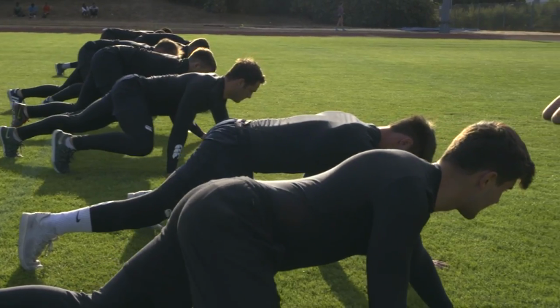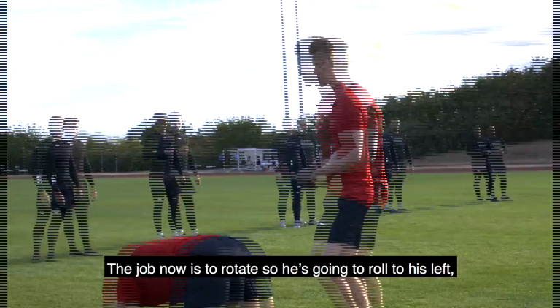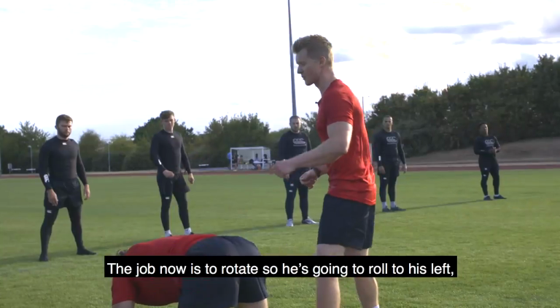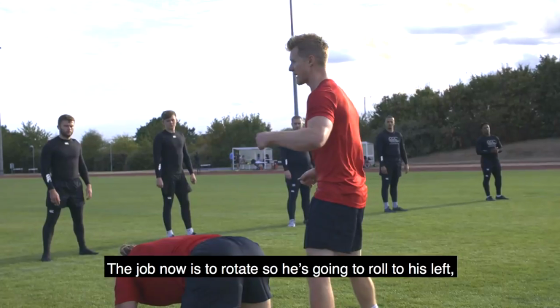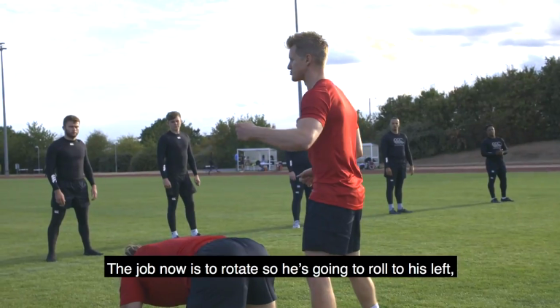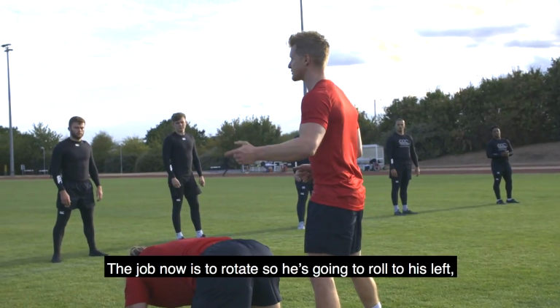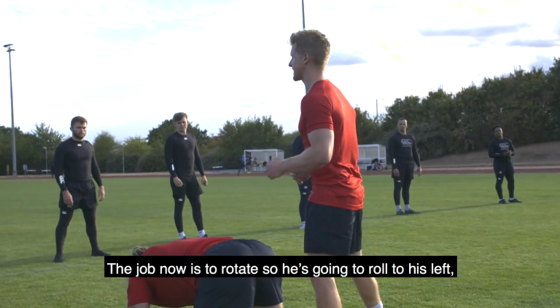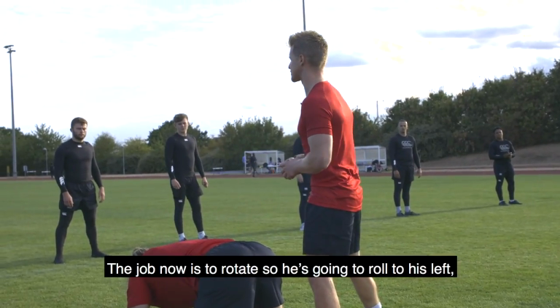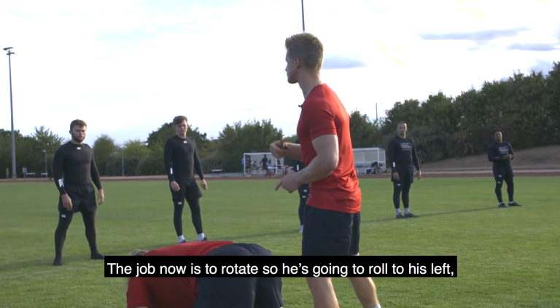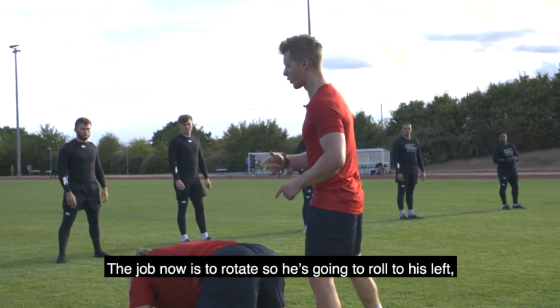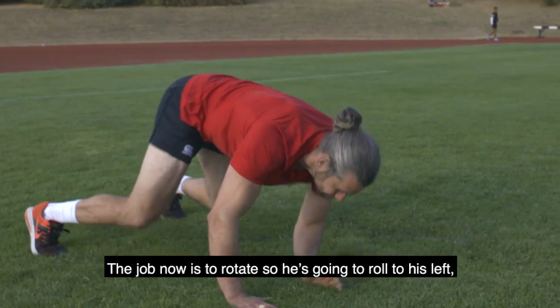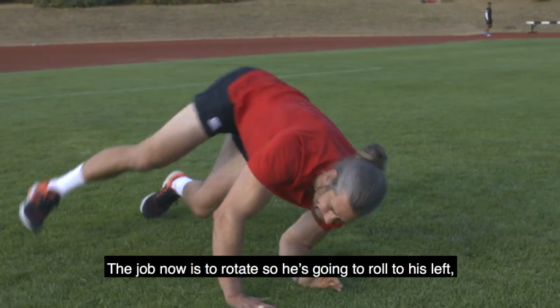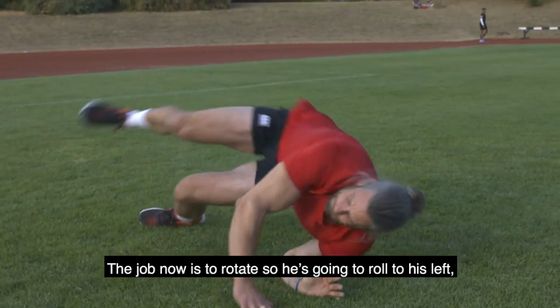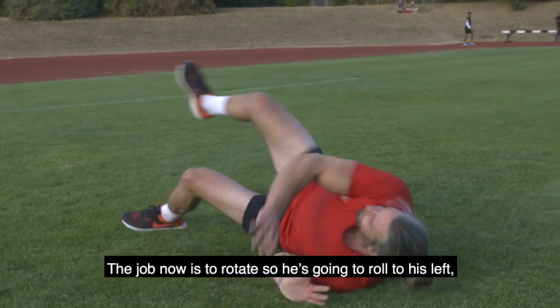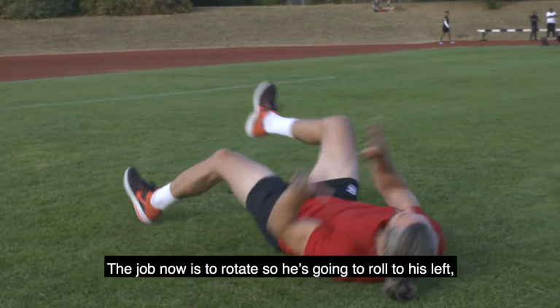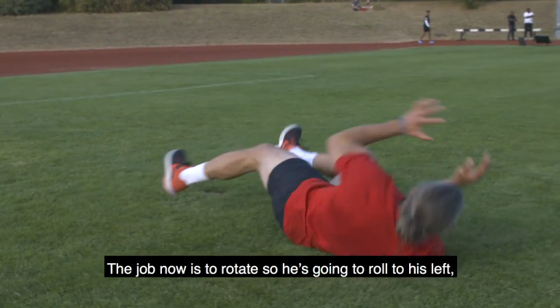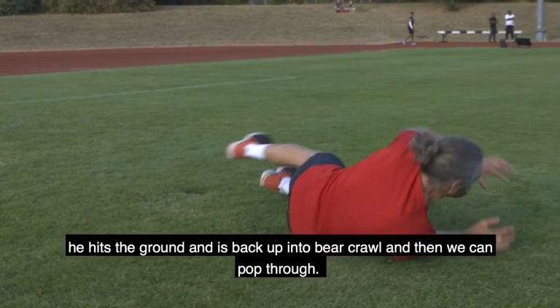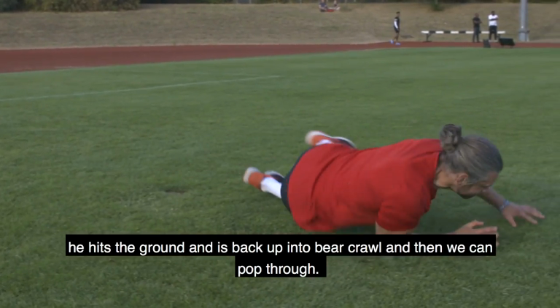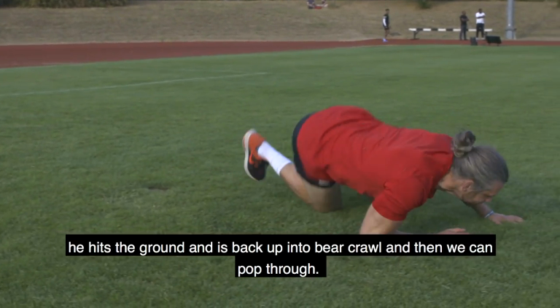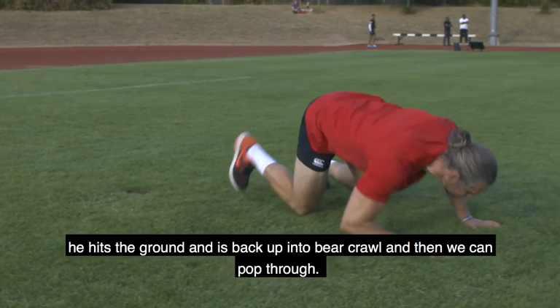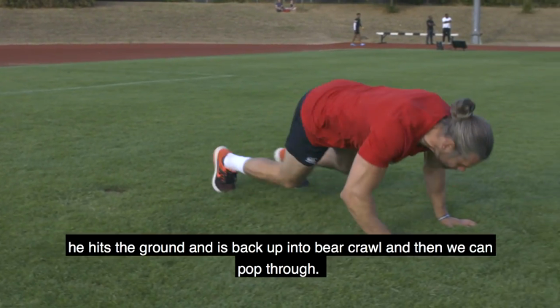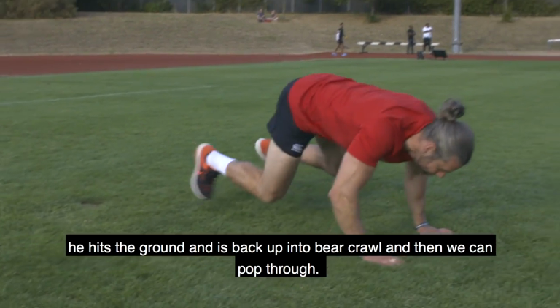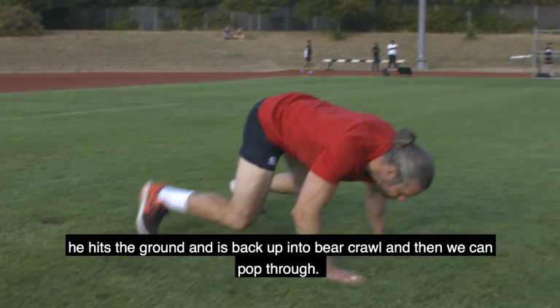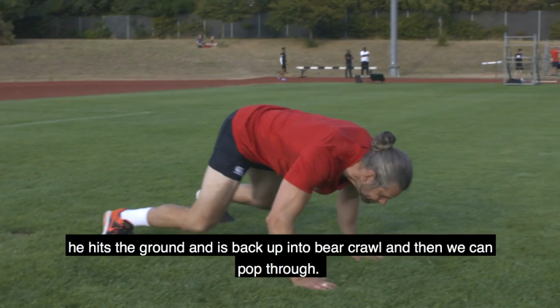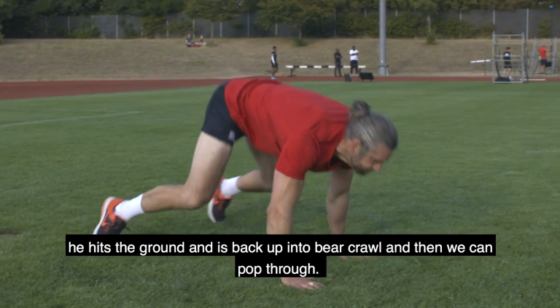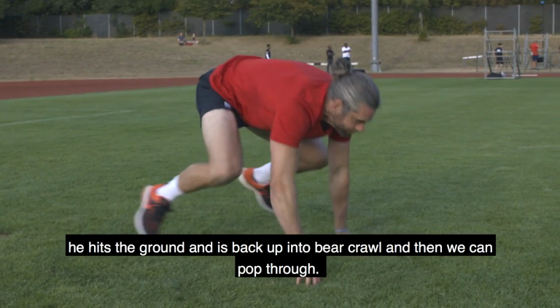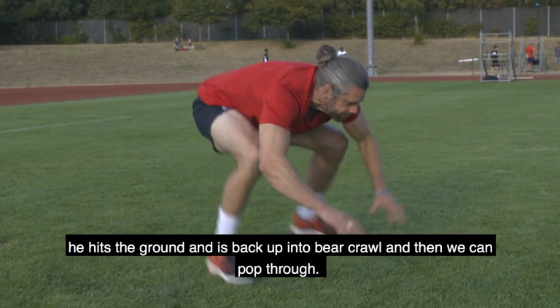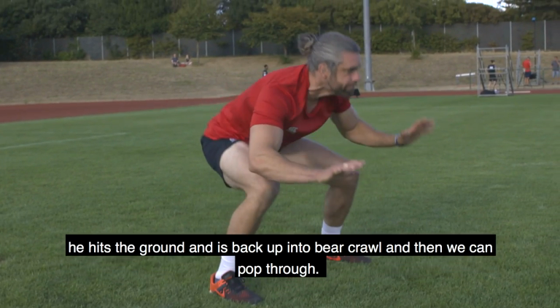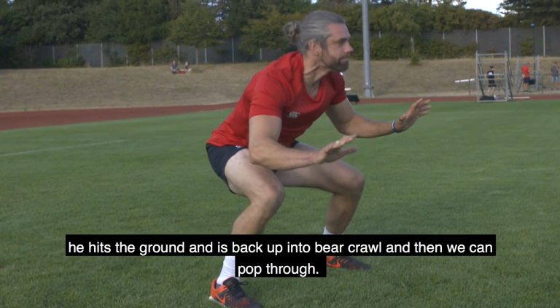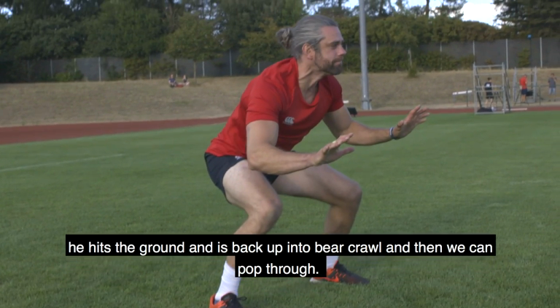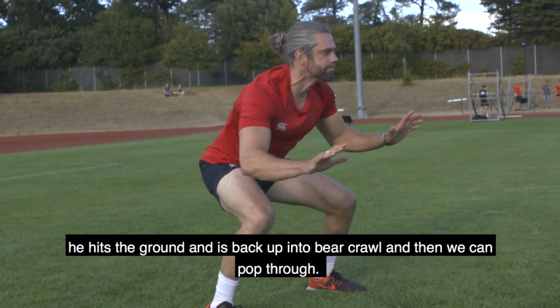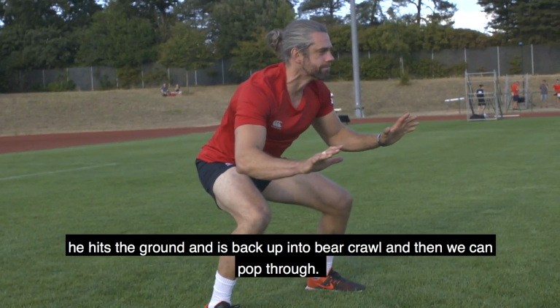The job now is to rotate. He's going to roll to his left, he hits the ground, he's back up into bear crawl, and then we can pop through.